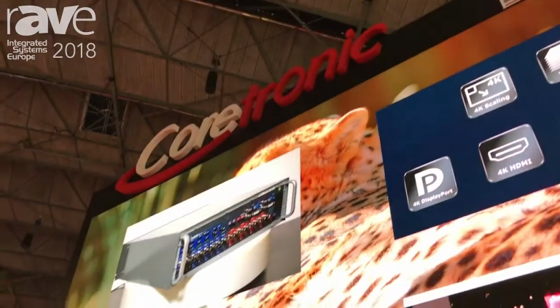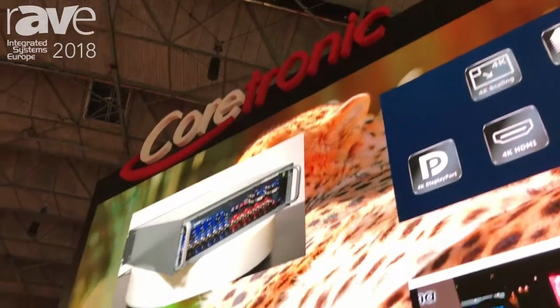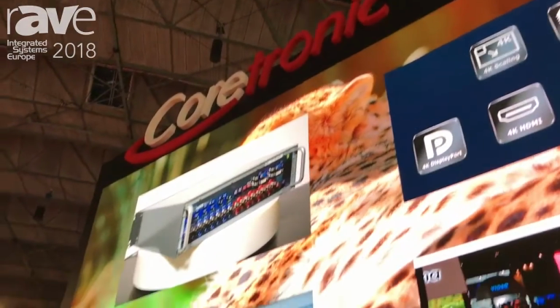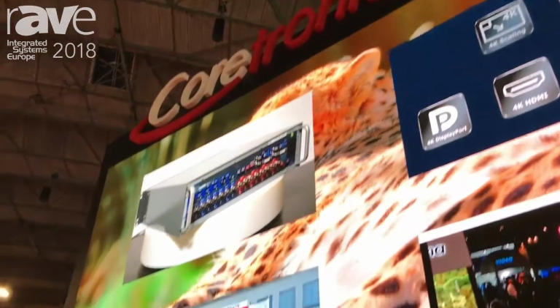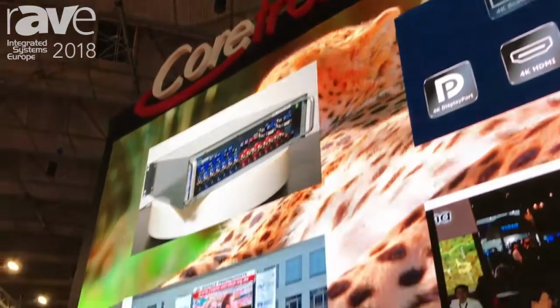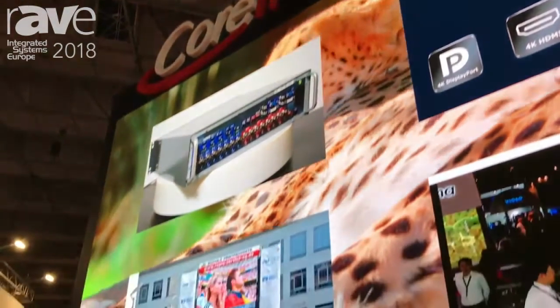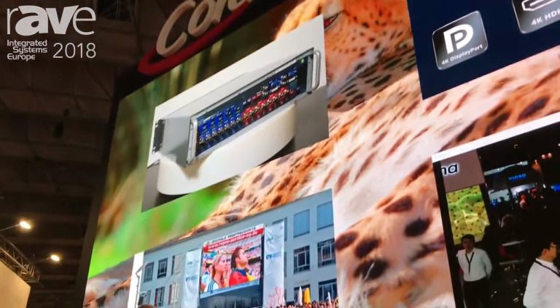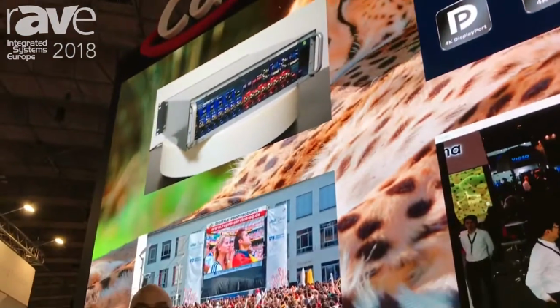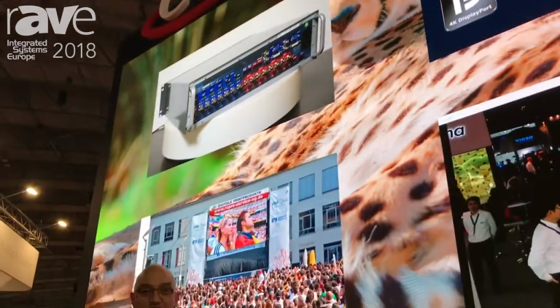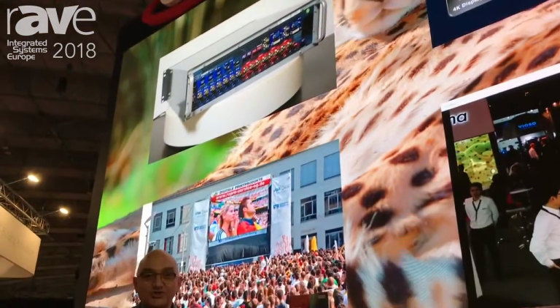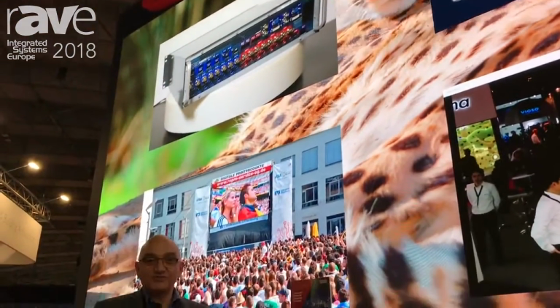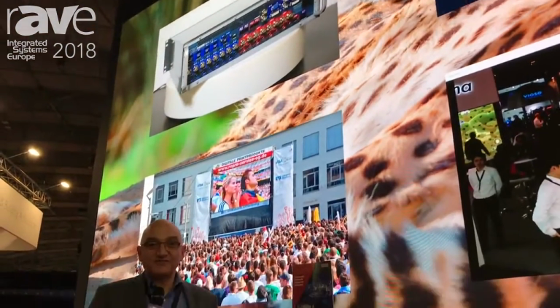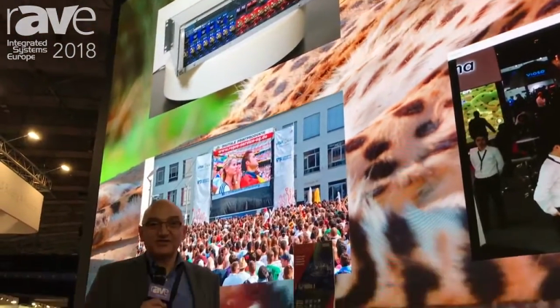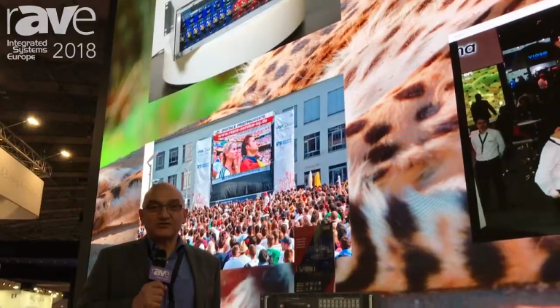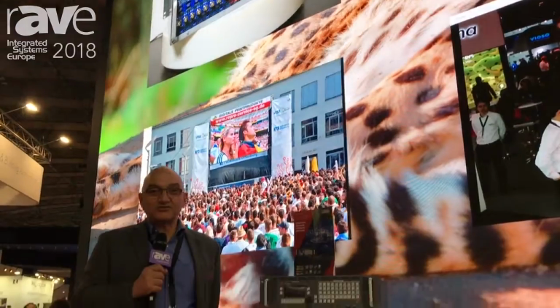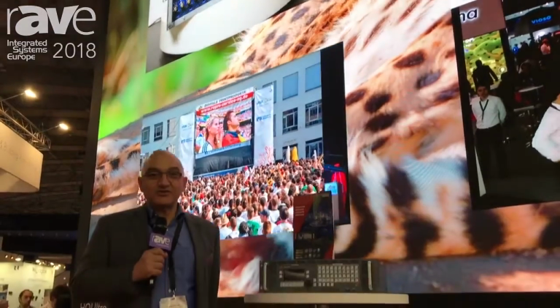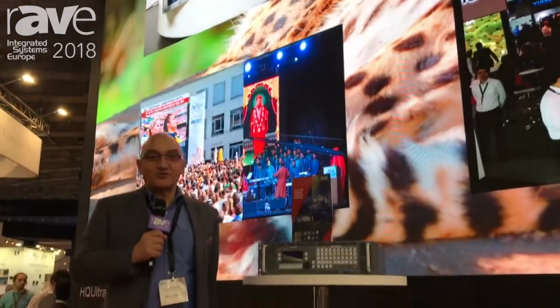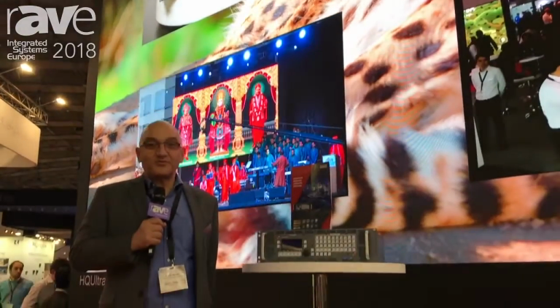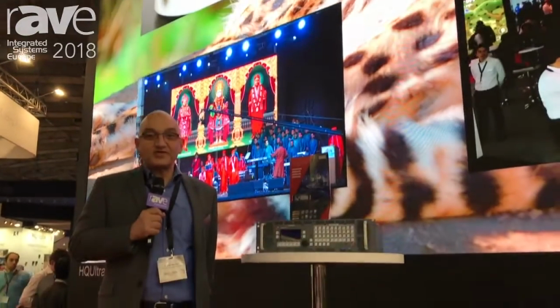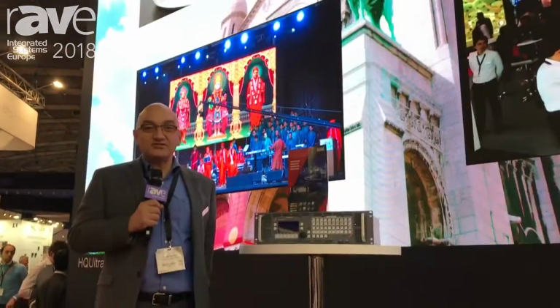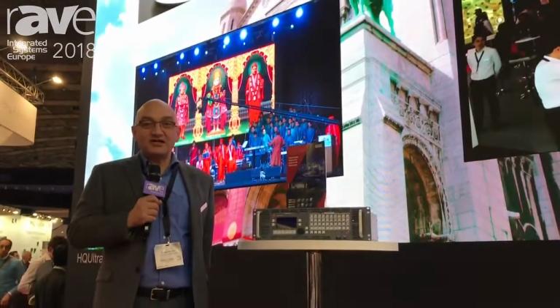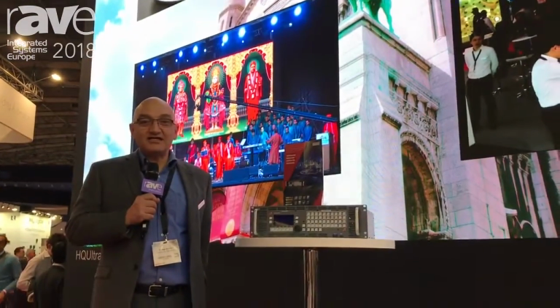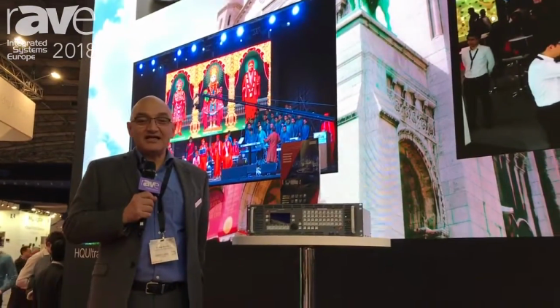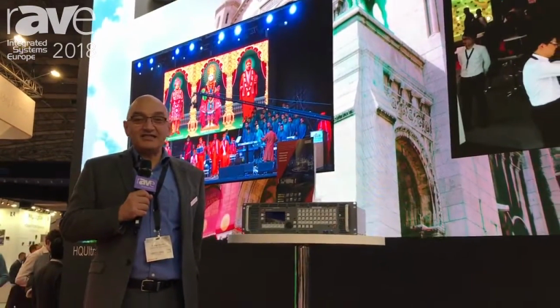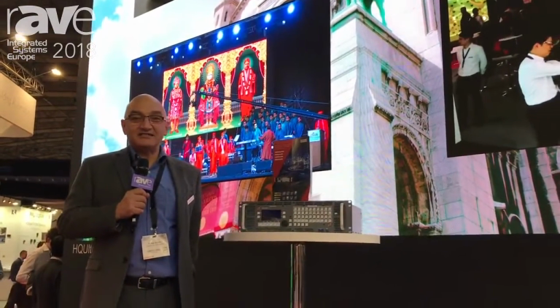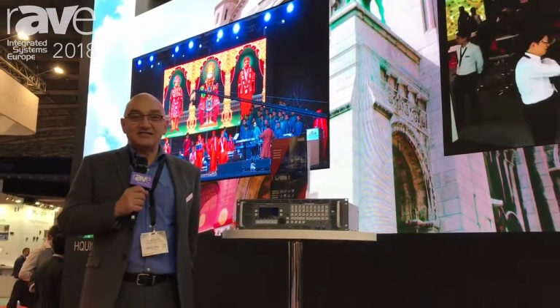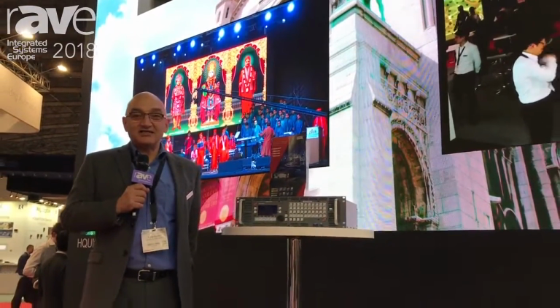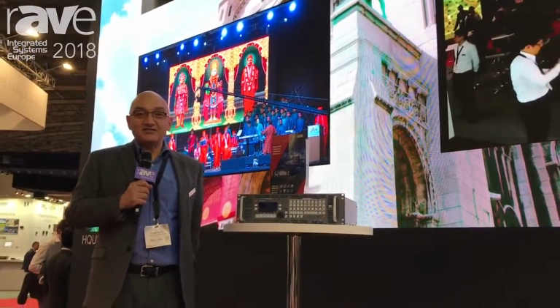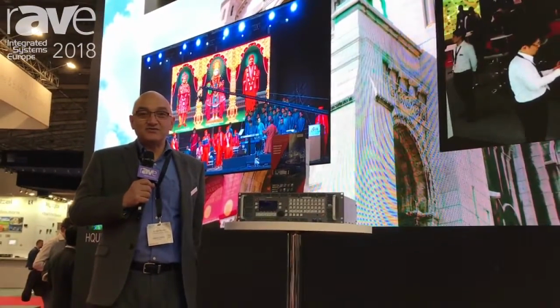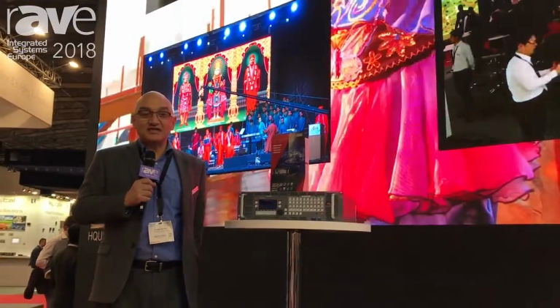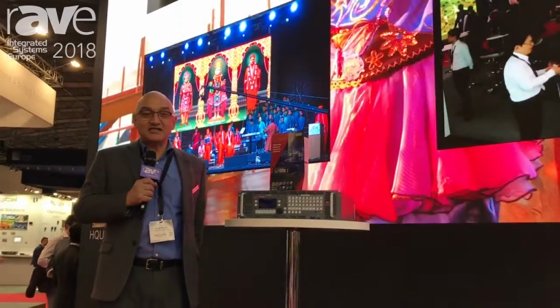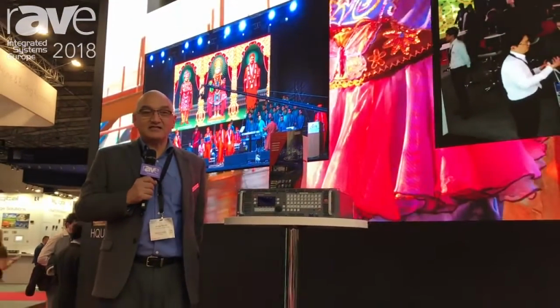Hello, this is George Cummins for the Cotronic Corporation at IDC 2018.